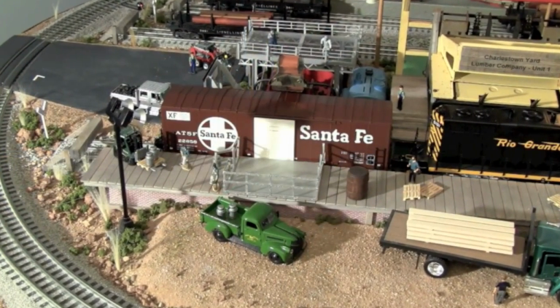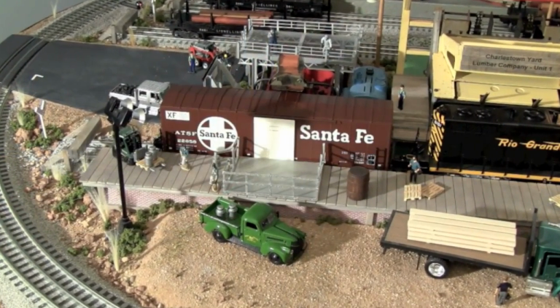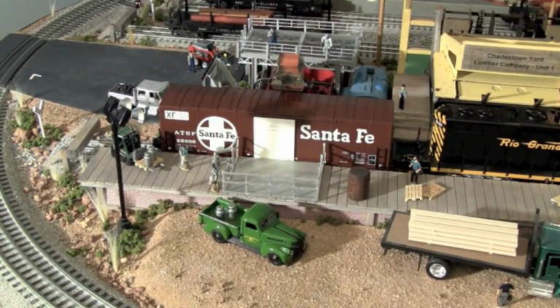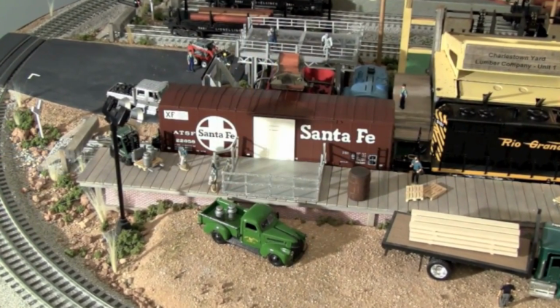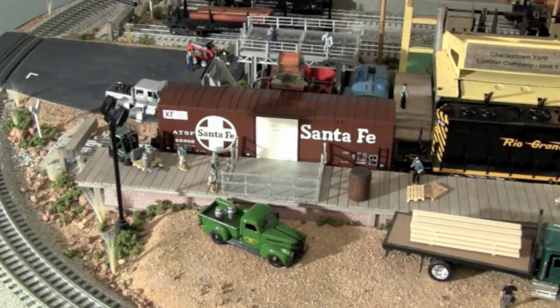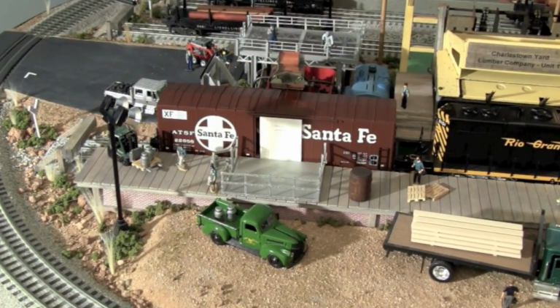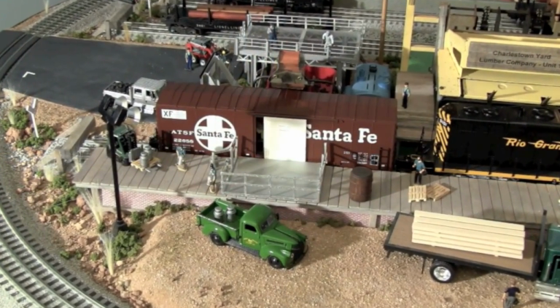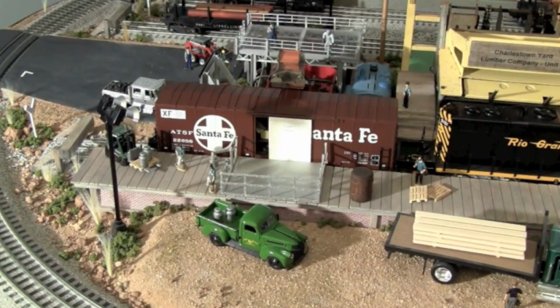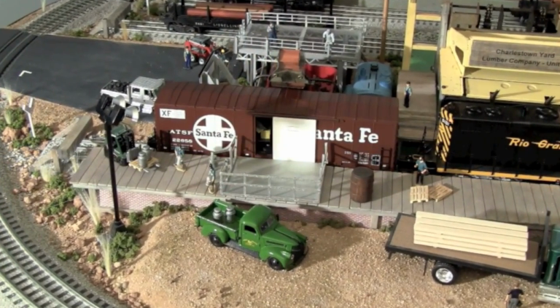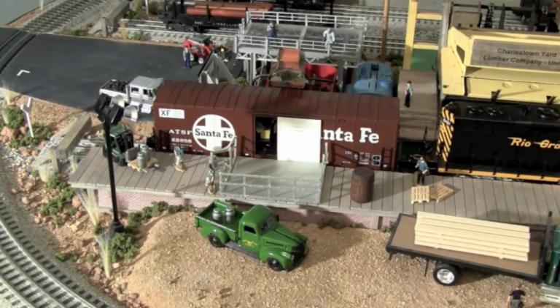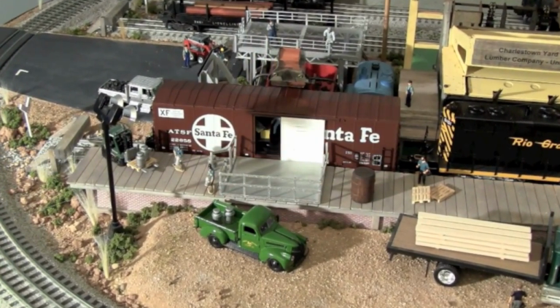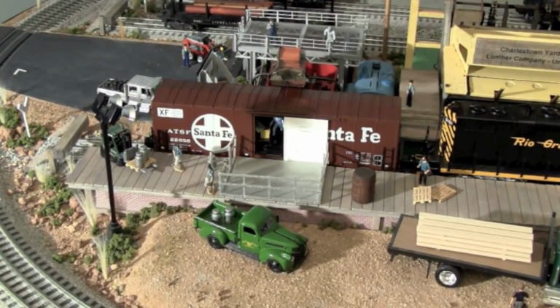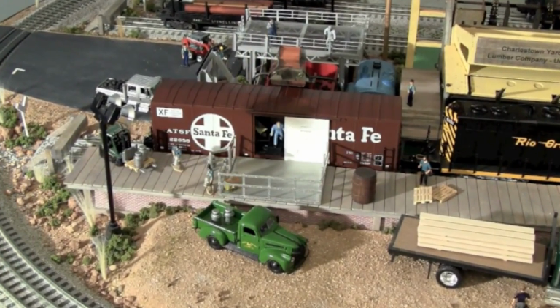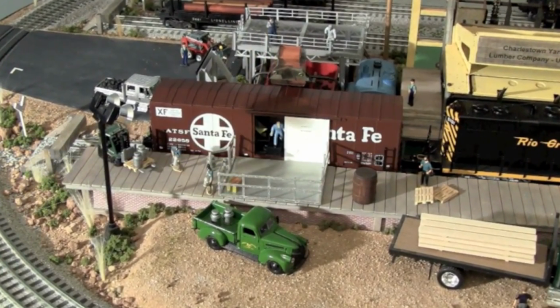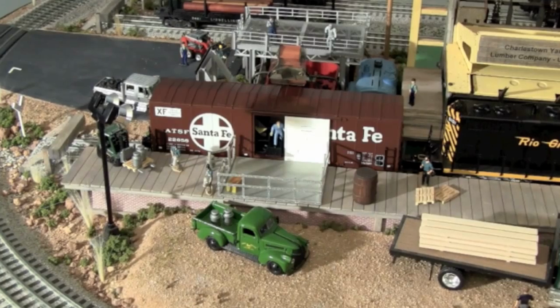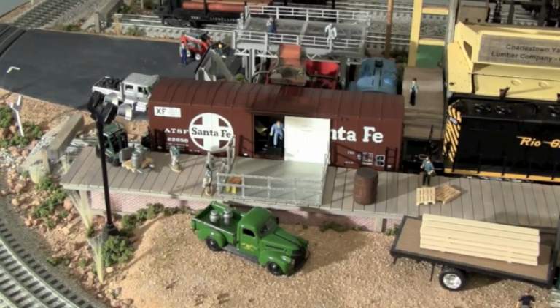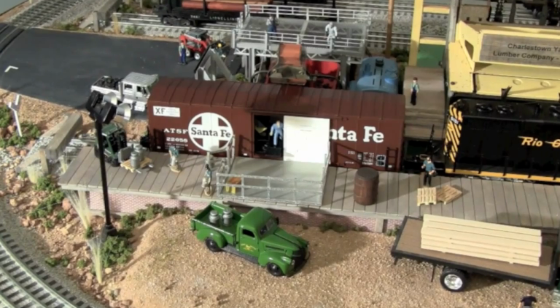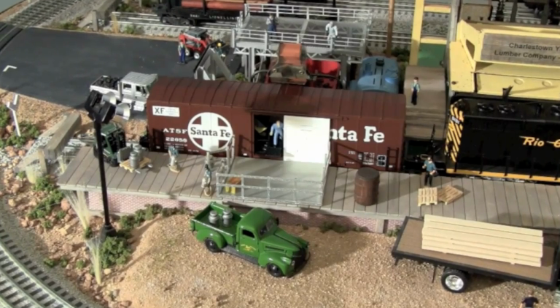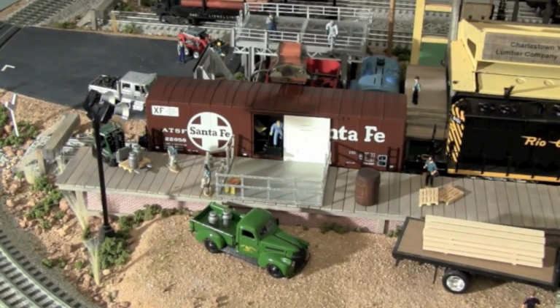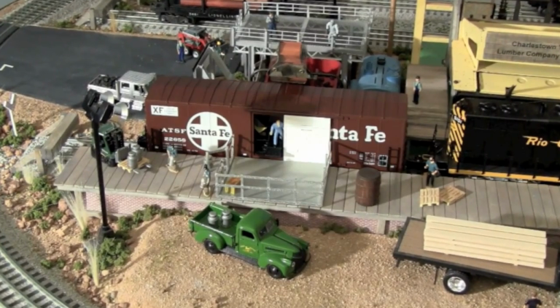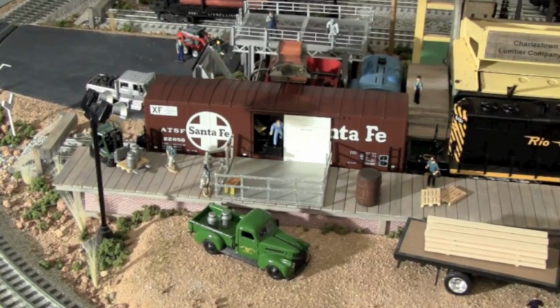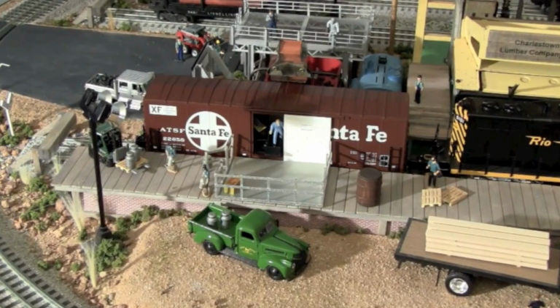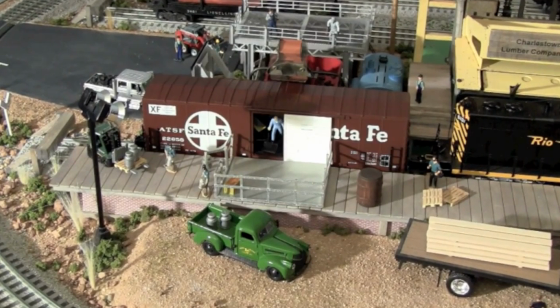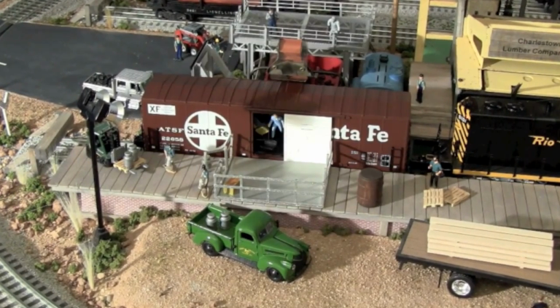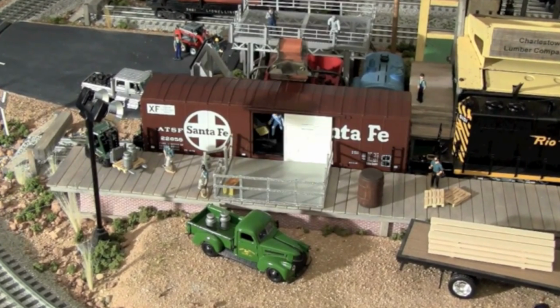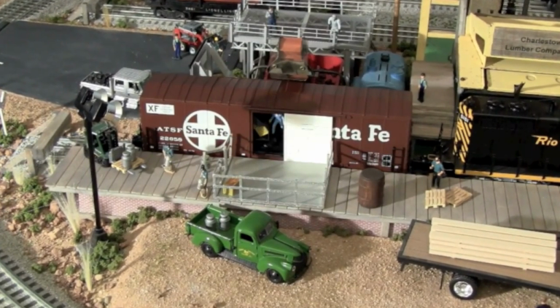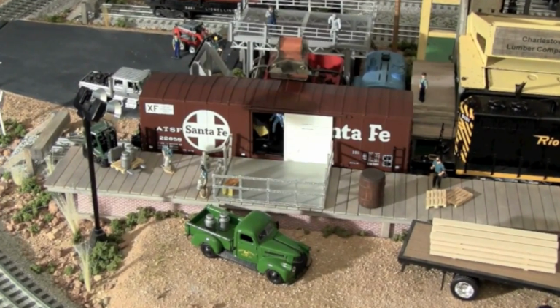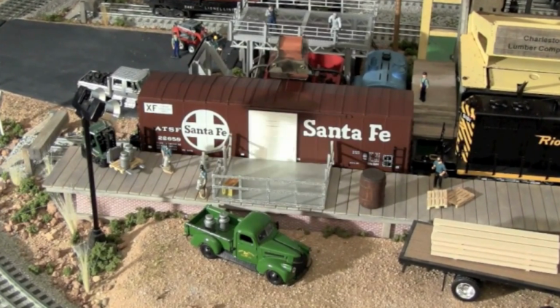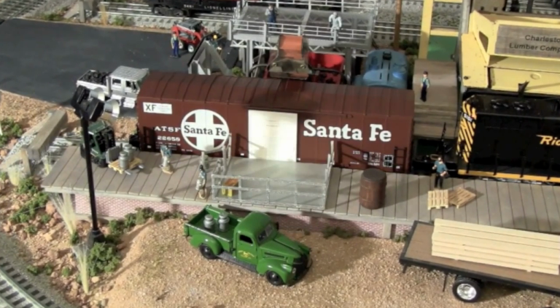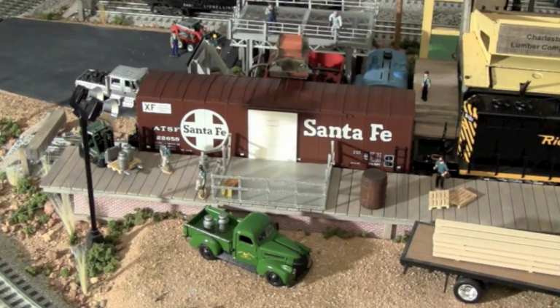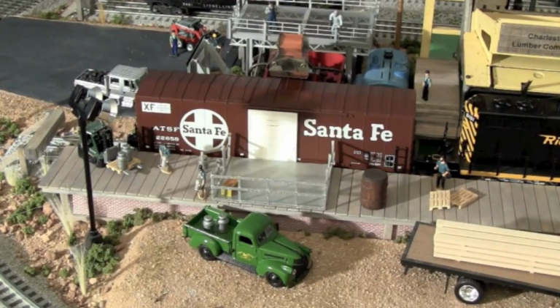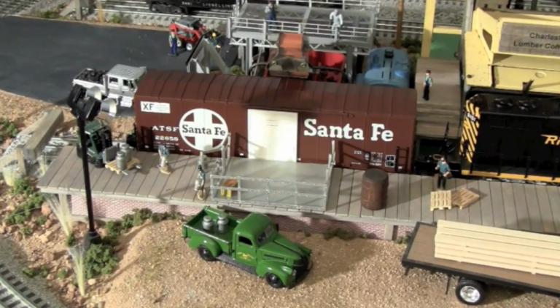We've asked for prompt delivery, but our crewman is taking it a bit too literally with these egg boxes. Easy Joe, easy!